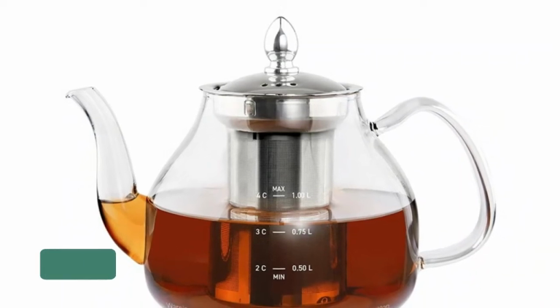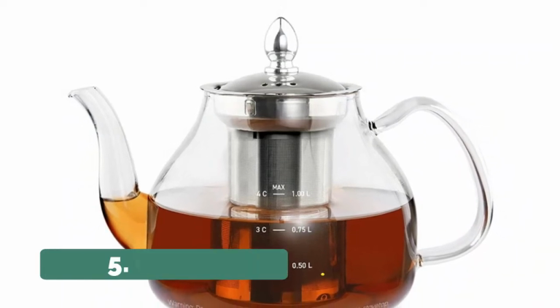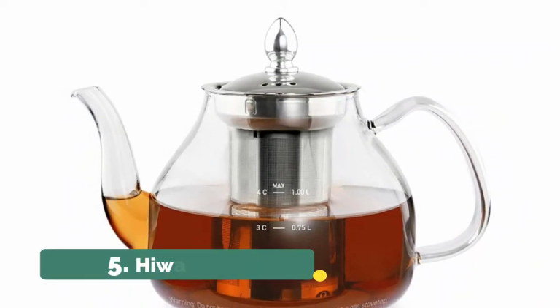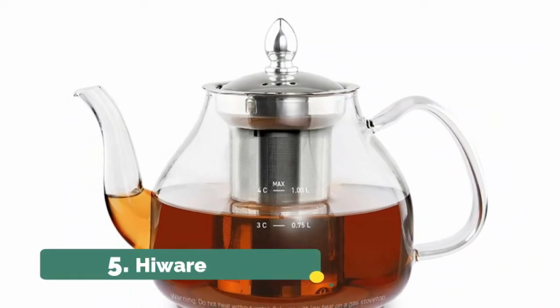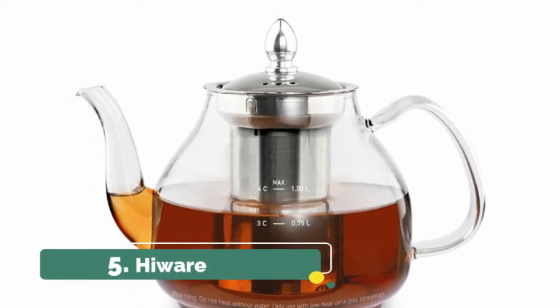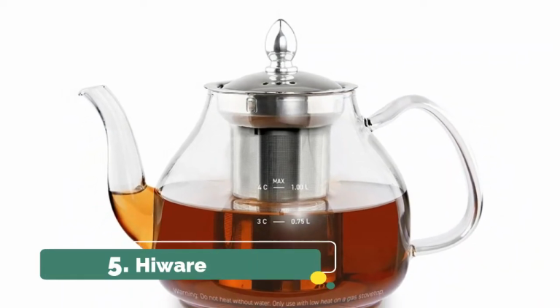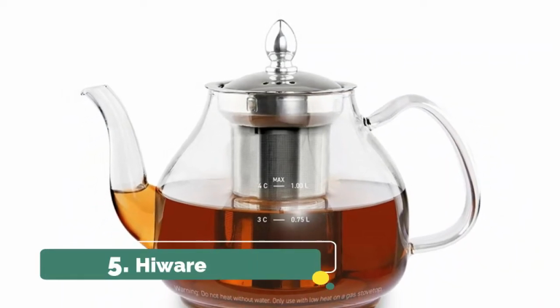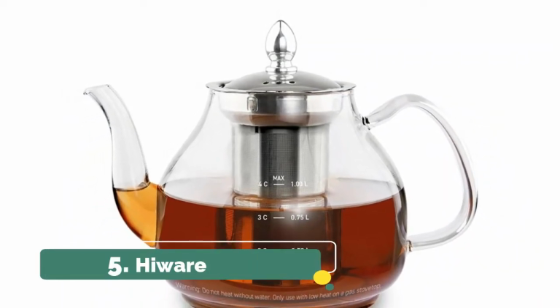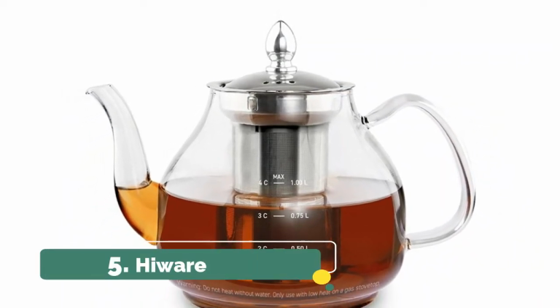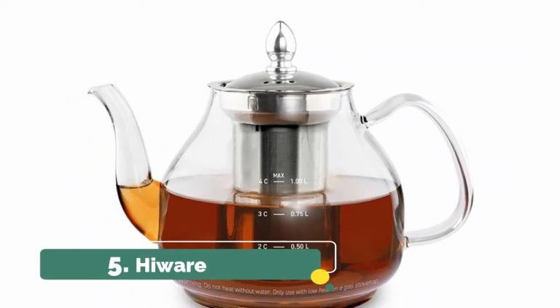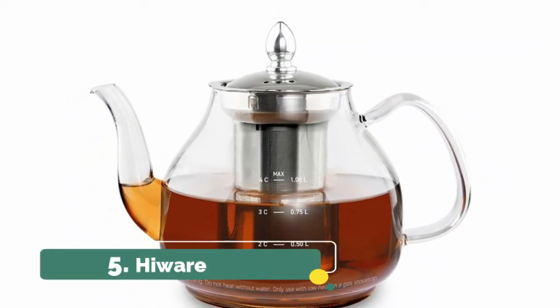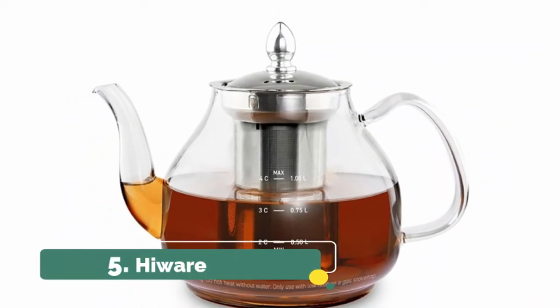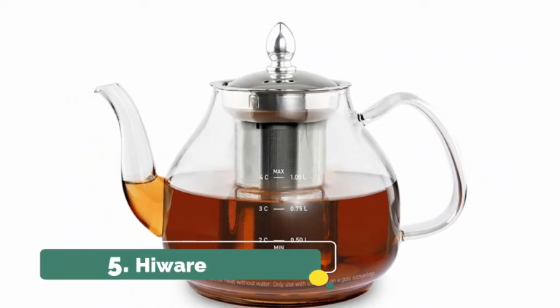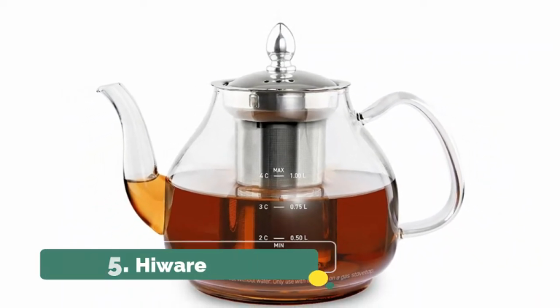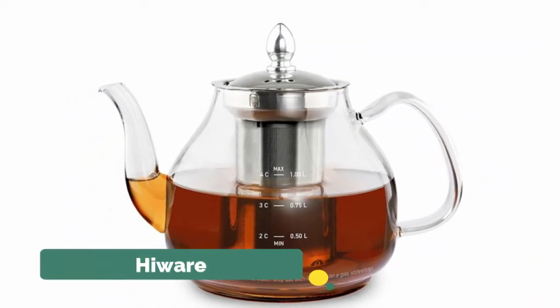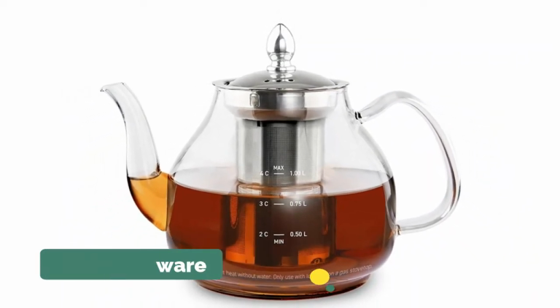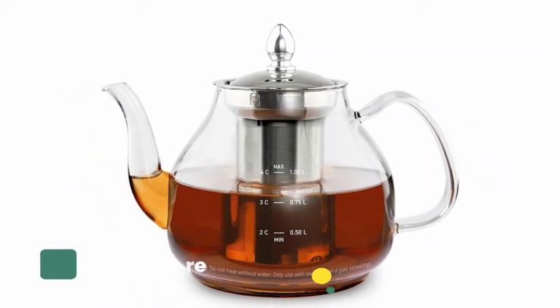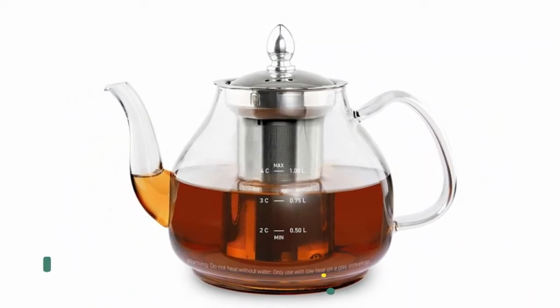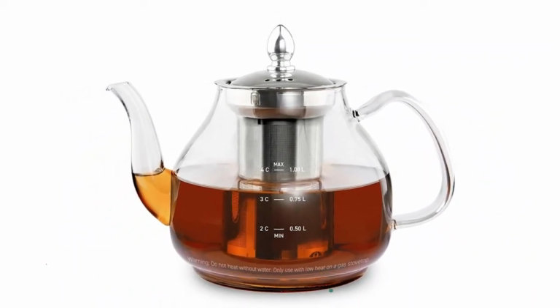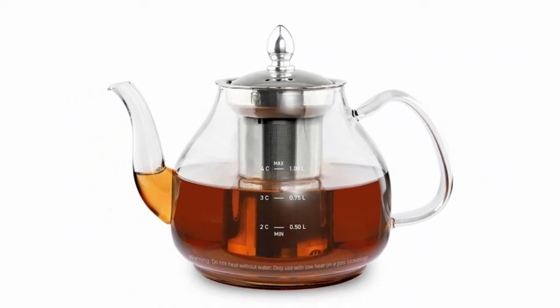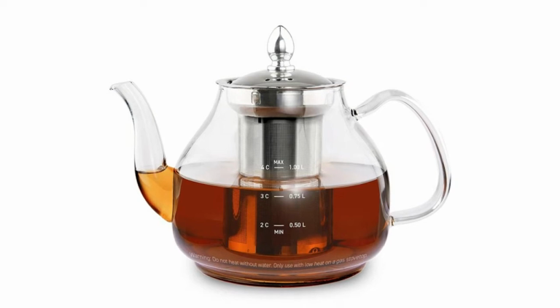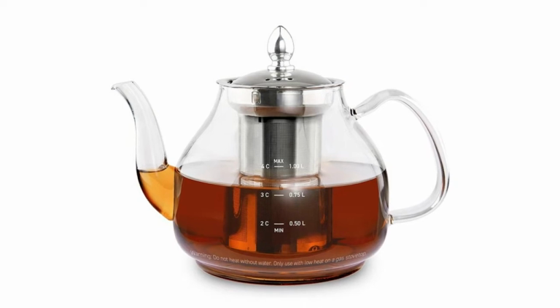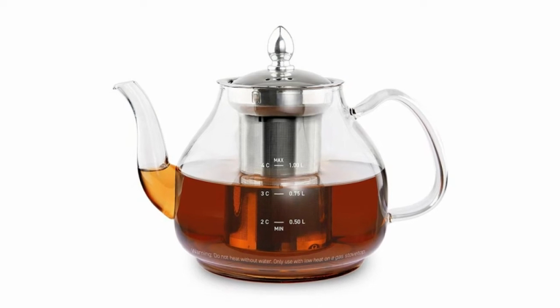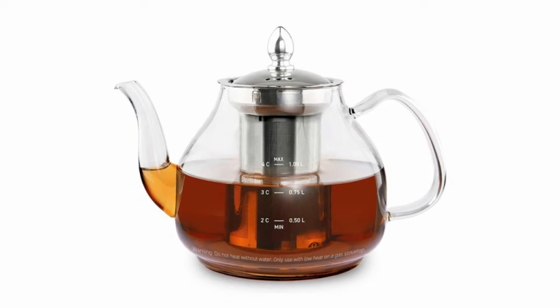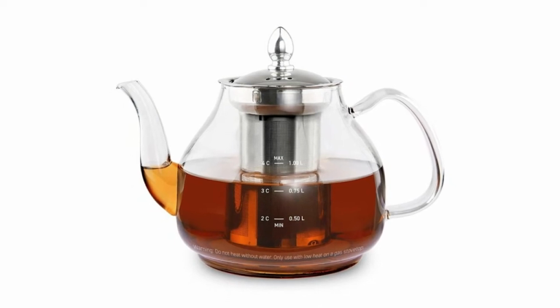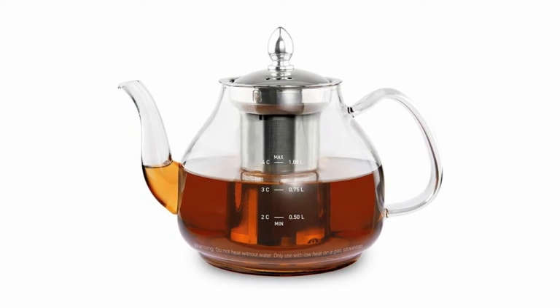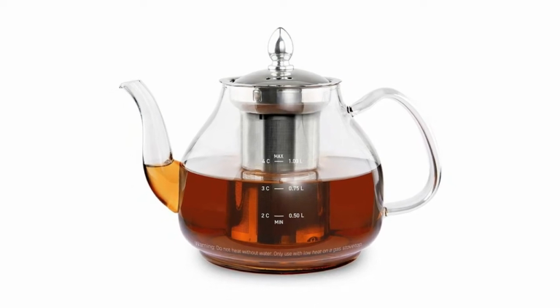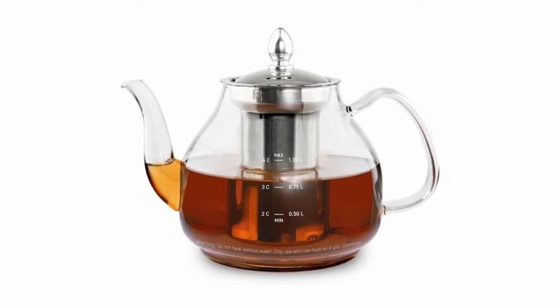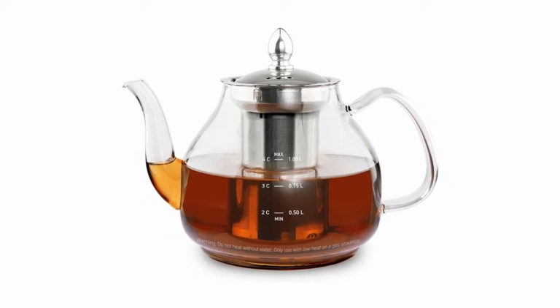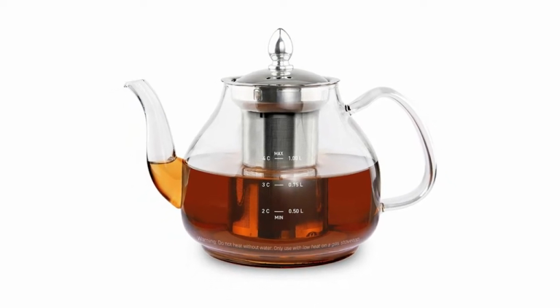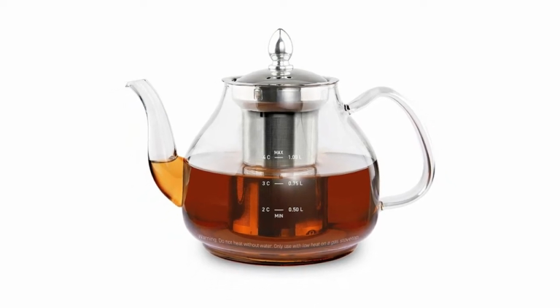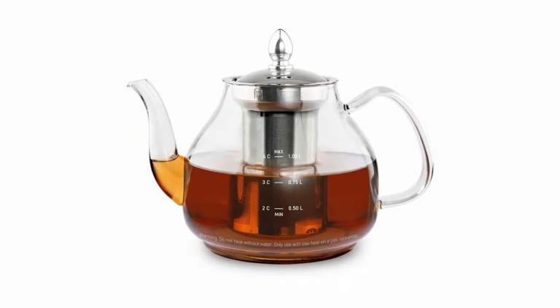Number 5. Kazori. The lid fits the tea infuser both when inserted or removed, it's convenient for our daily use.